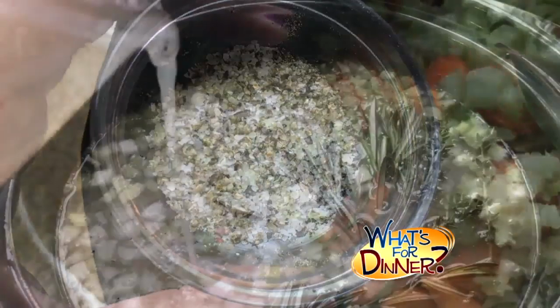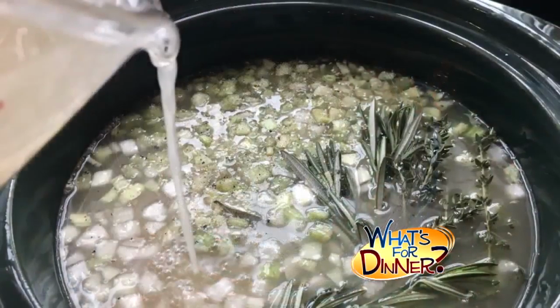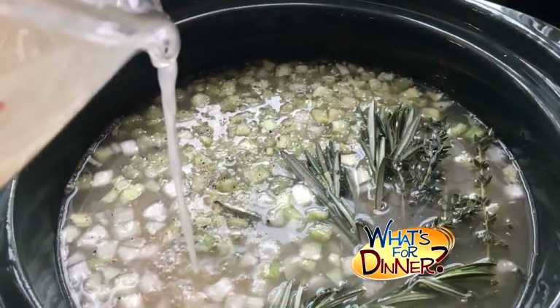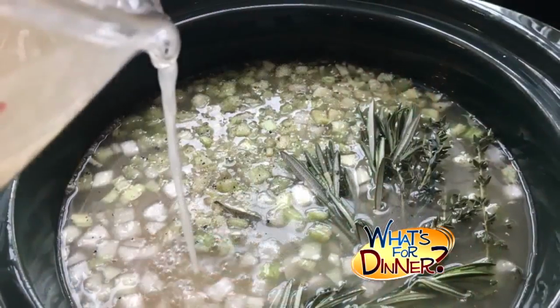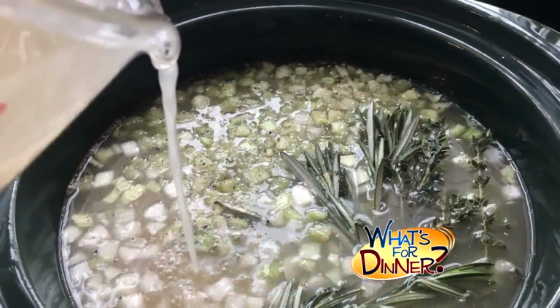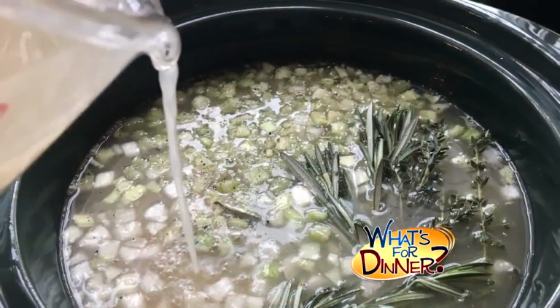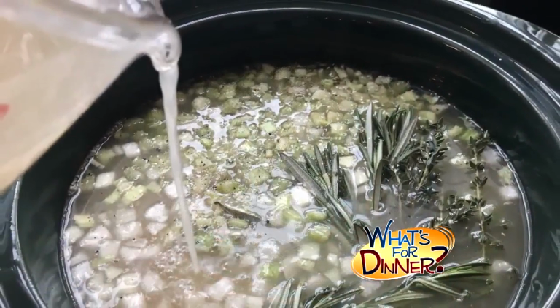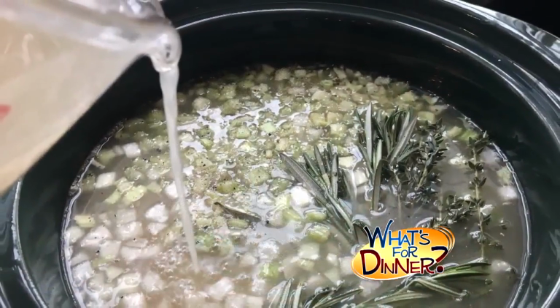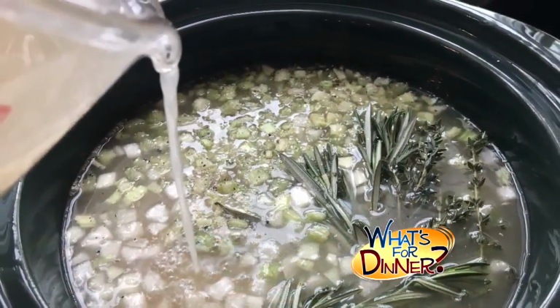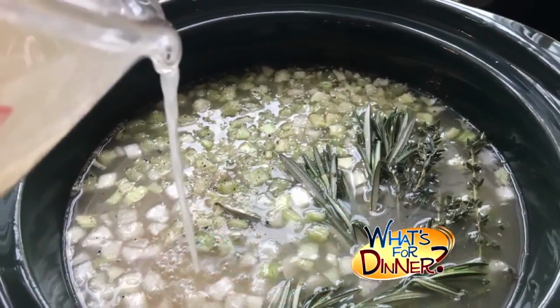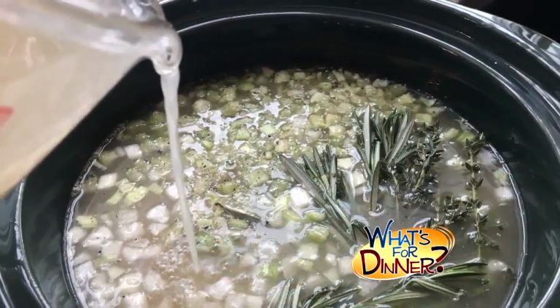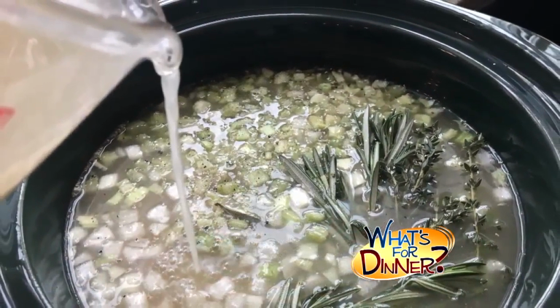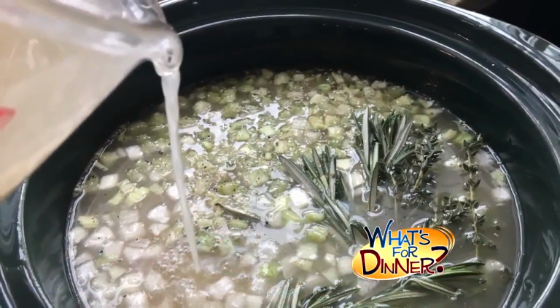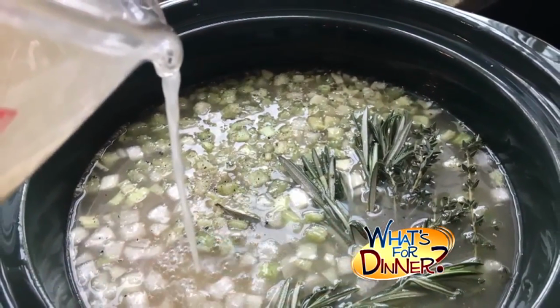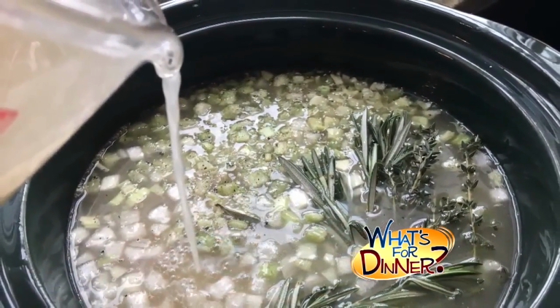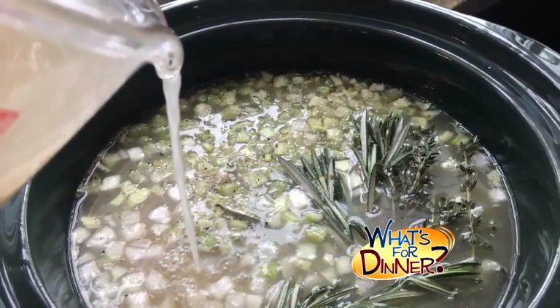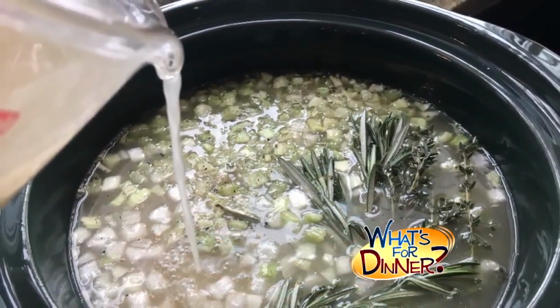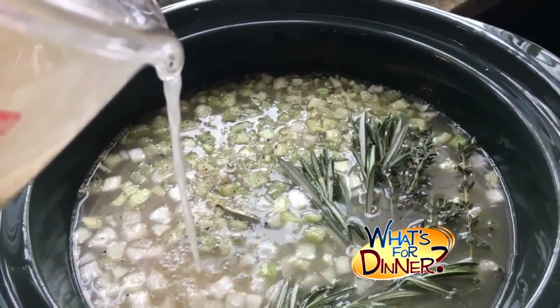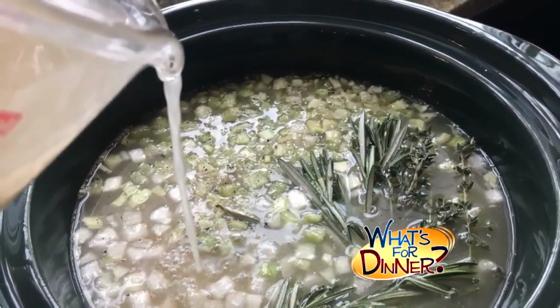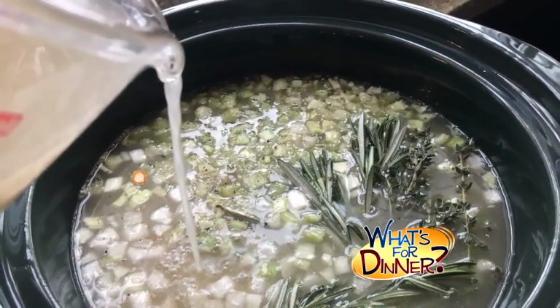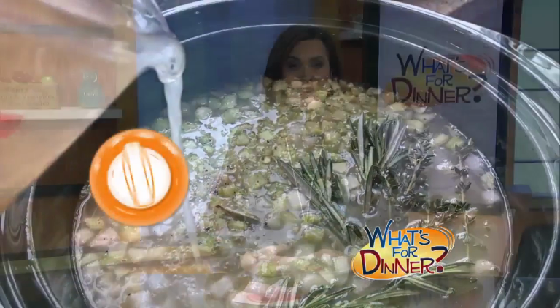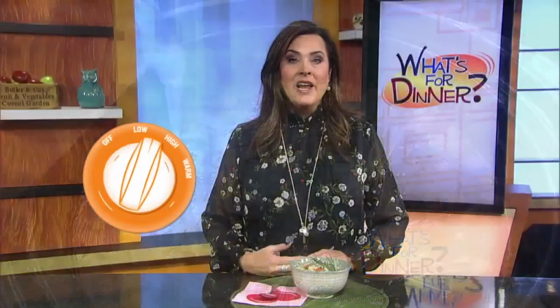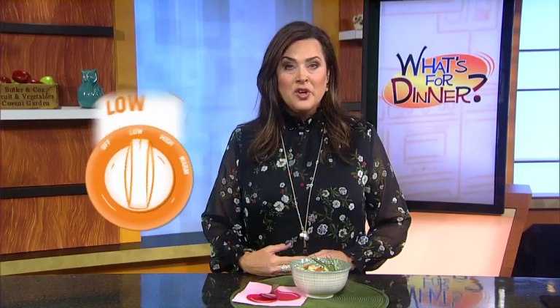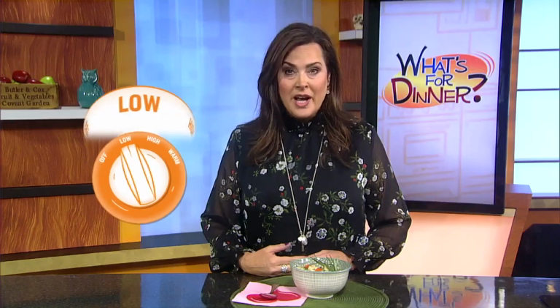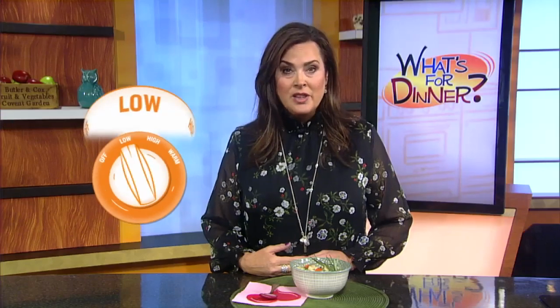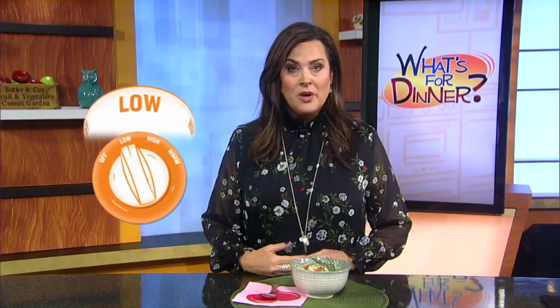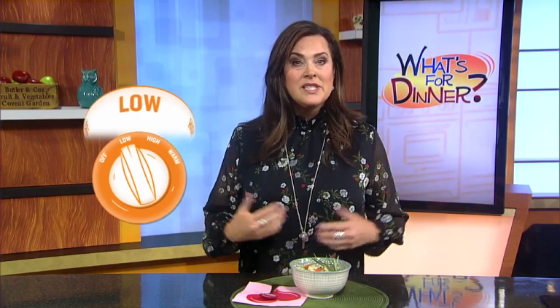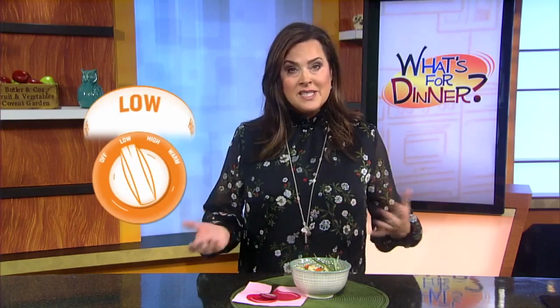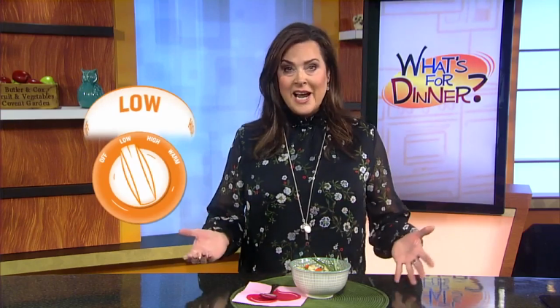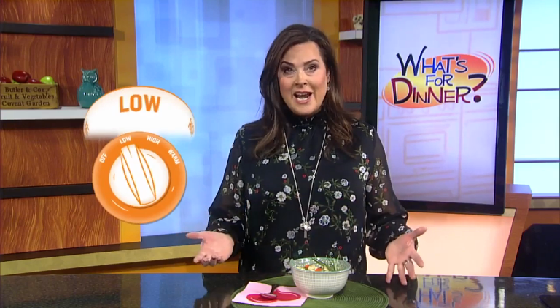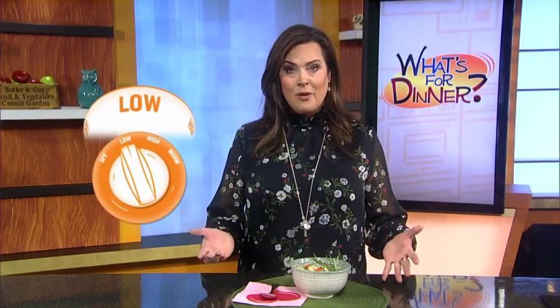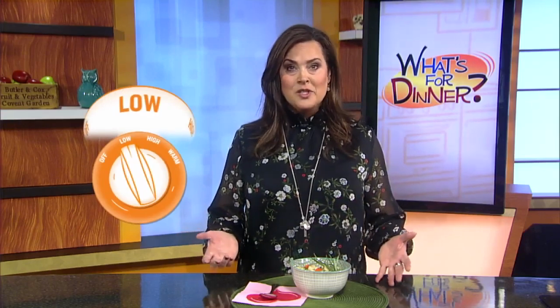Next, pour in 10 cups low sodium chicken broth. Cover and cook on low six to eight hours.